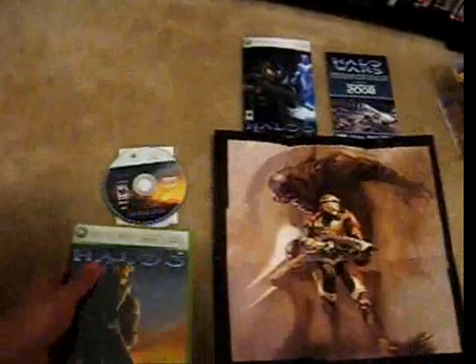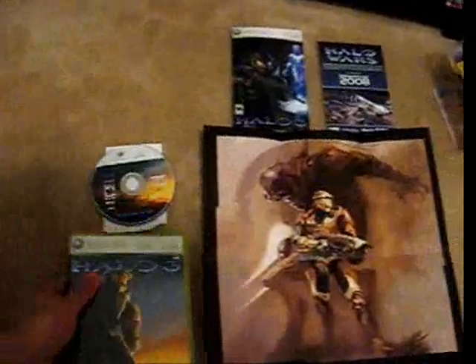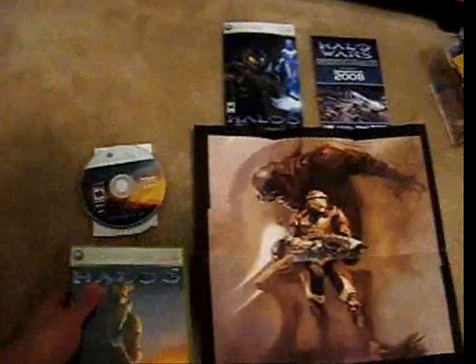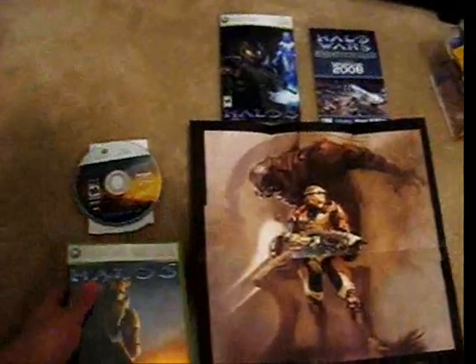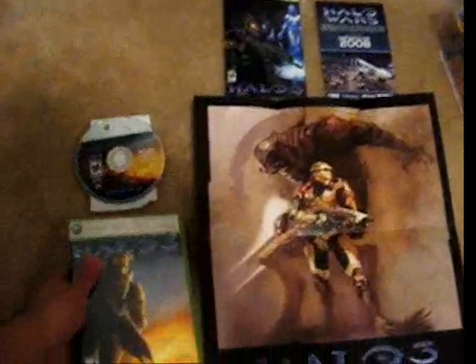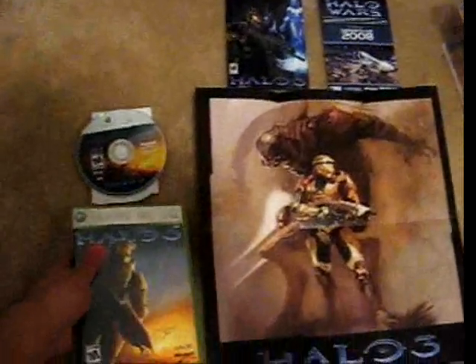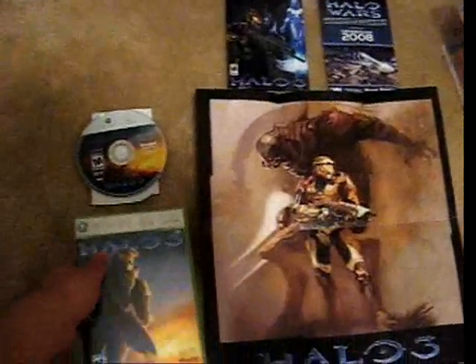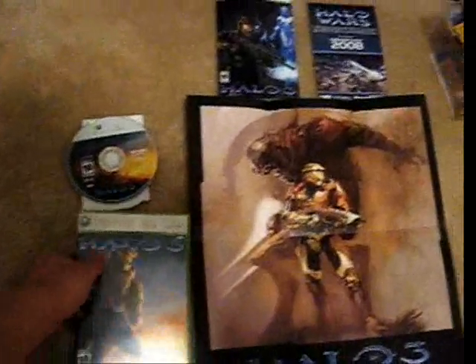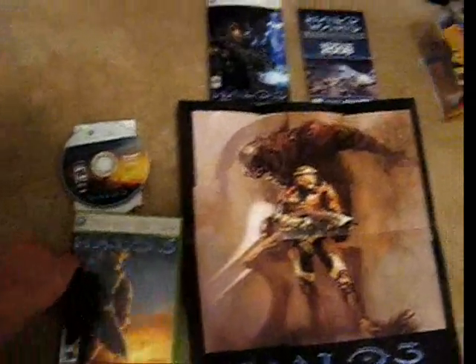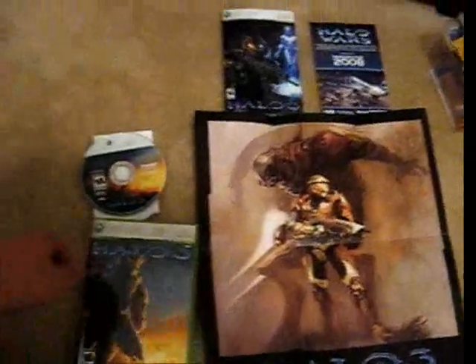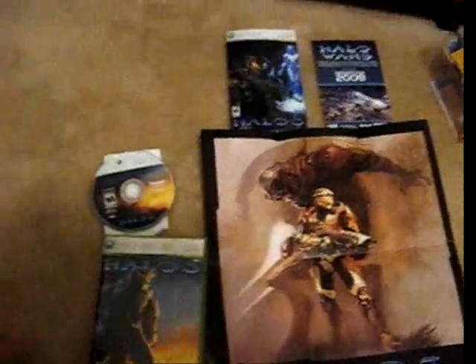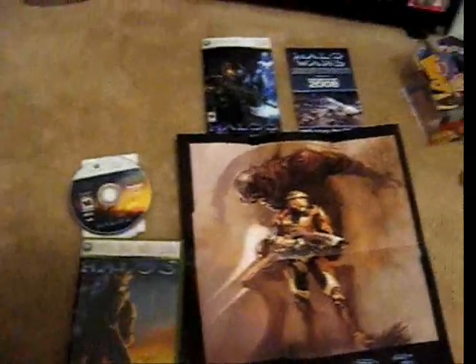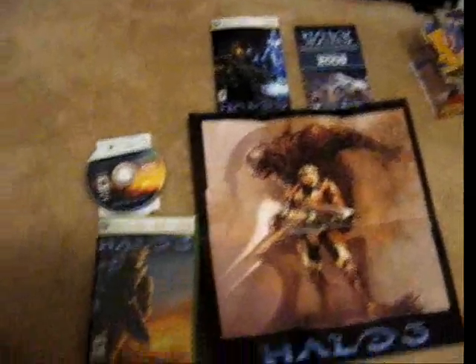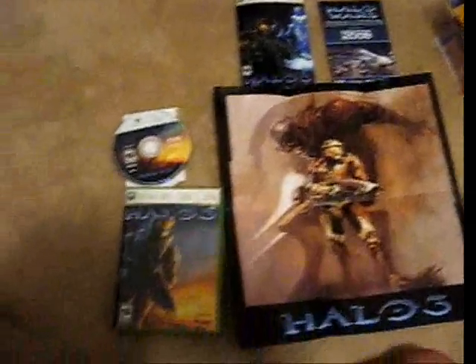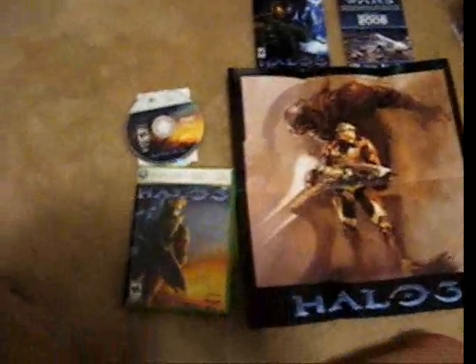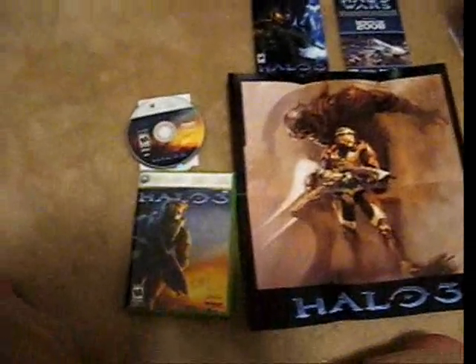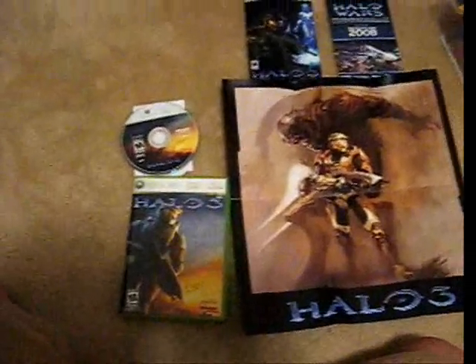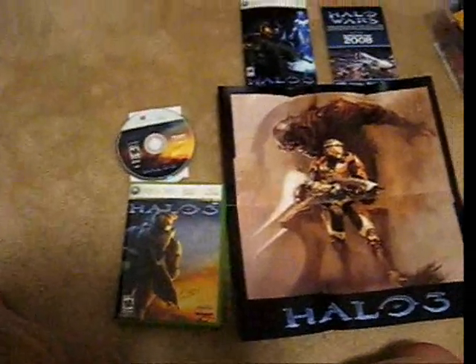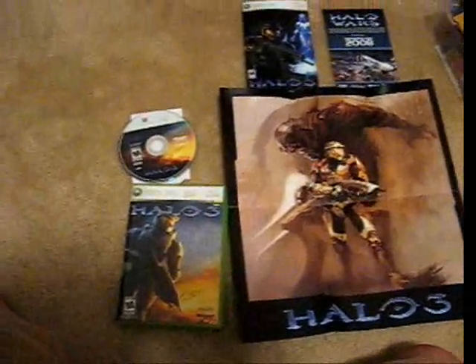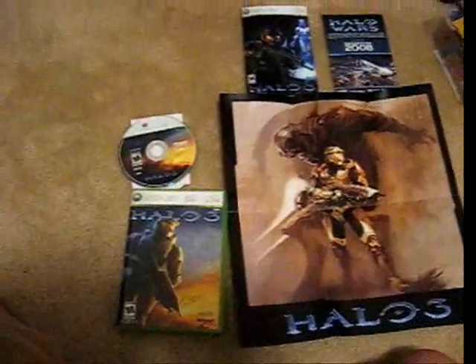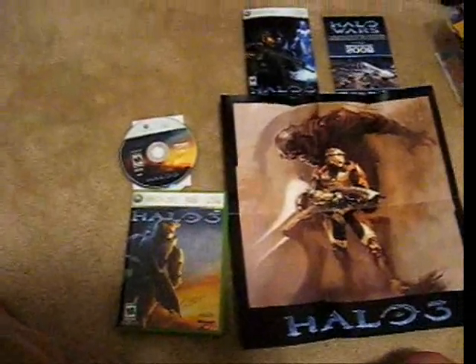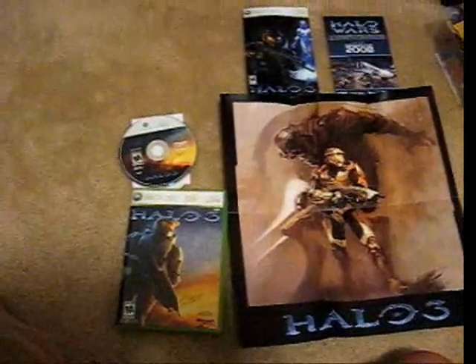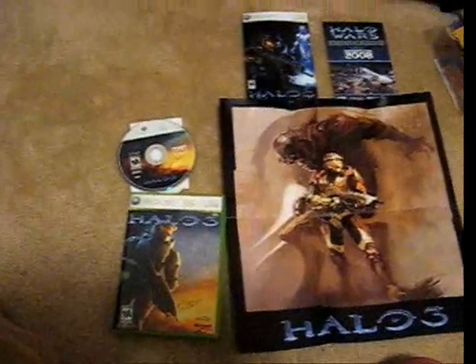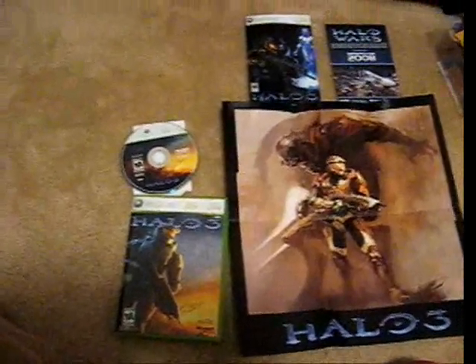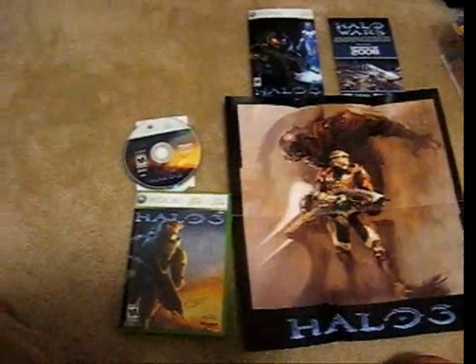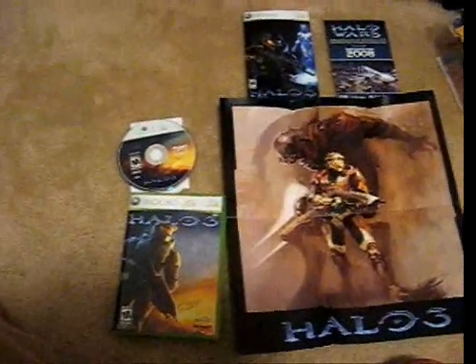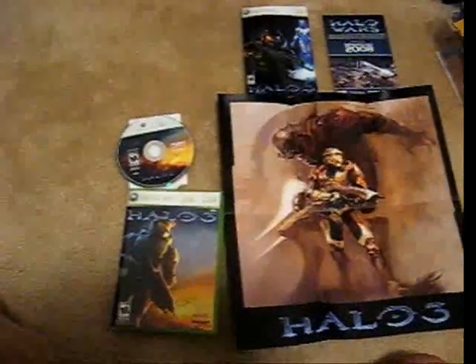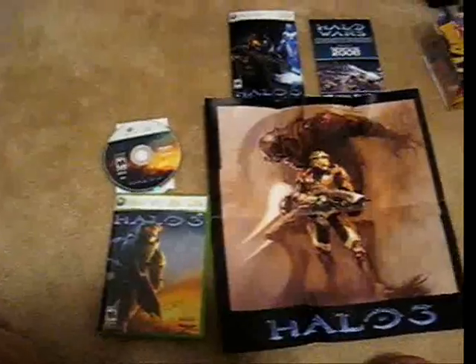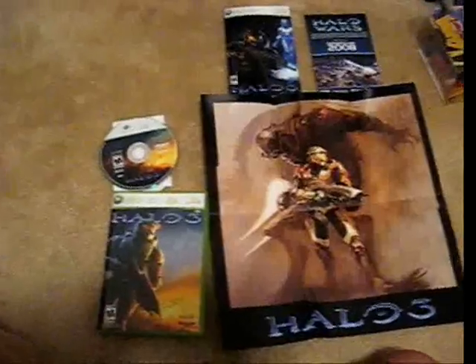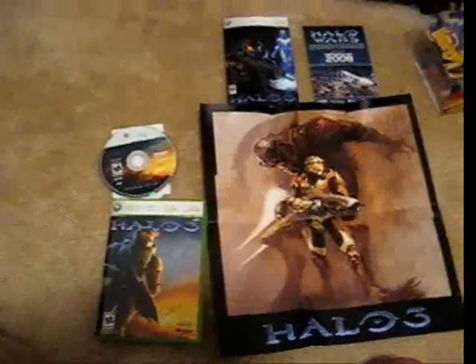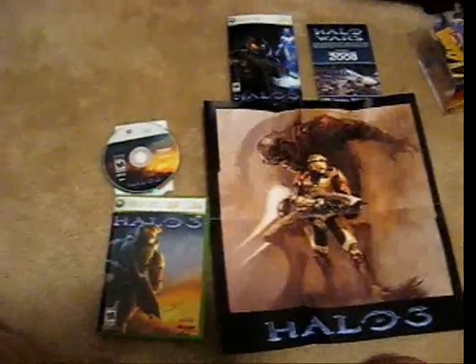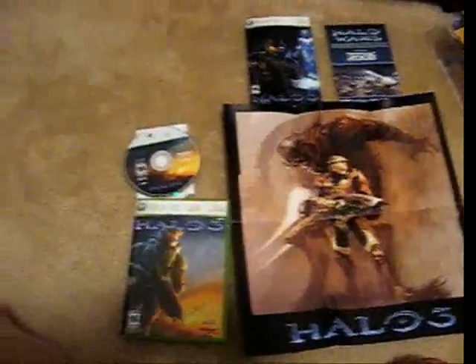This is Flippin' Nomad. It's a good night and I'm probably going to bed now while playing Halo 3.